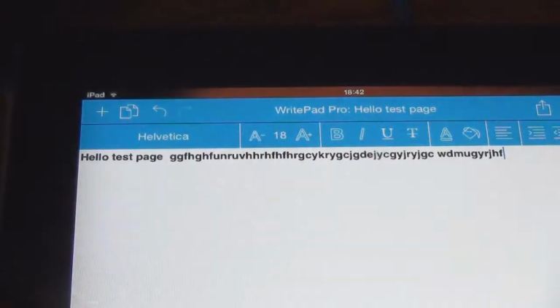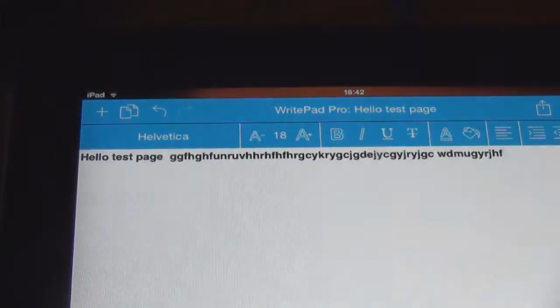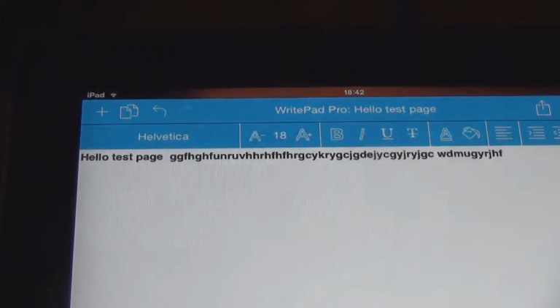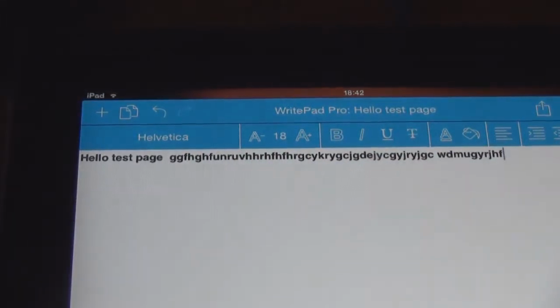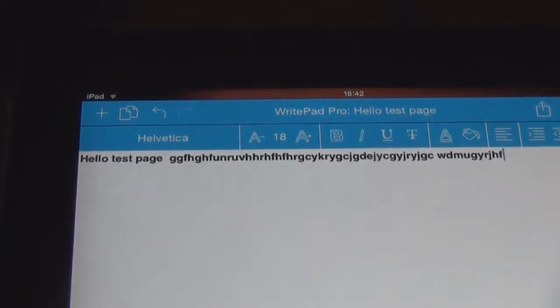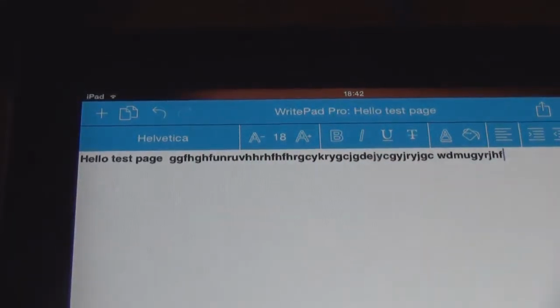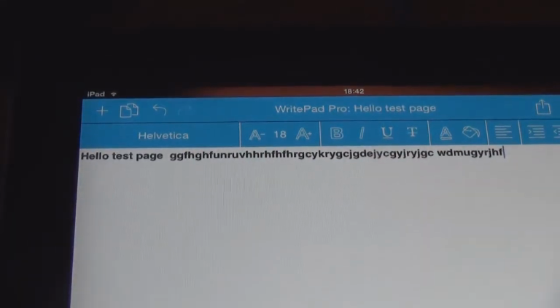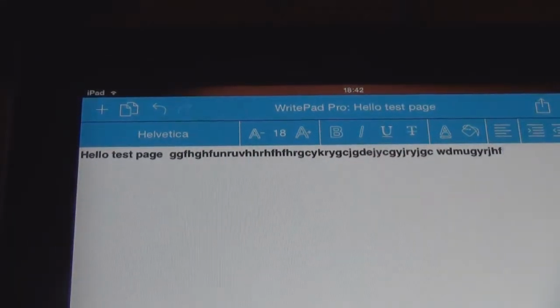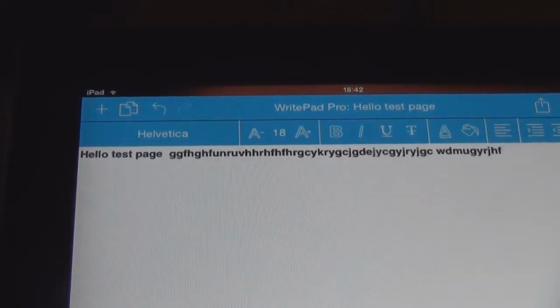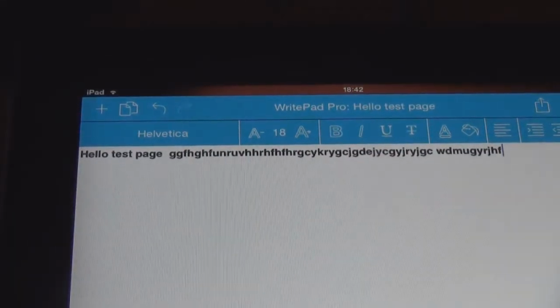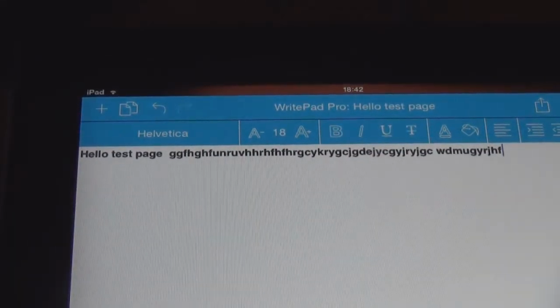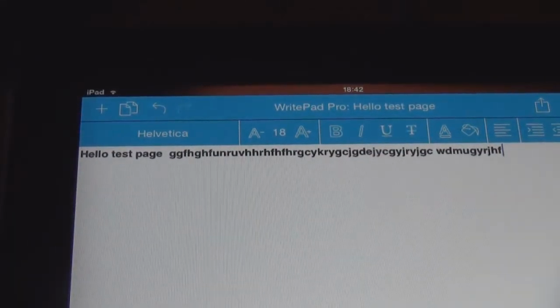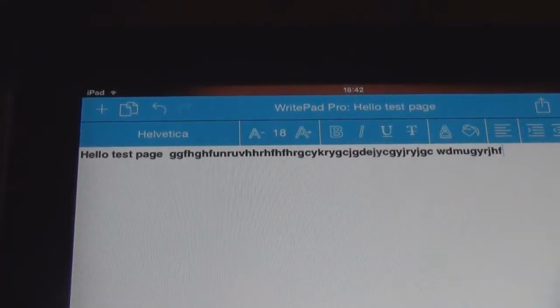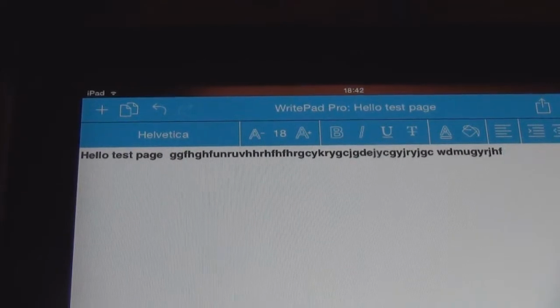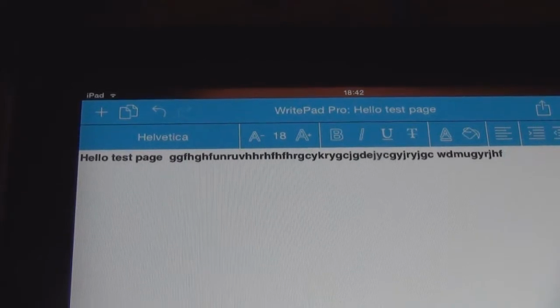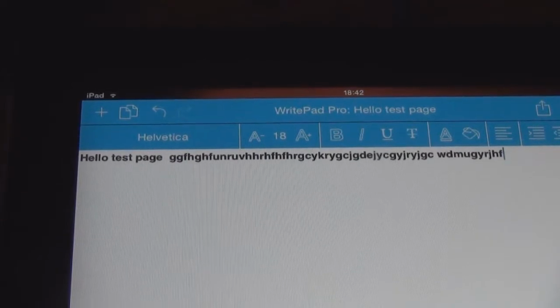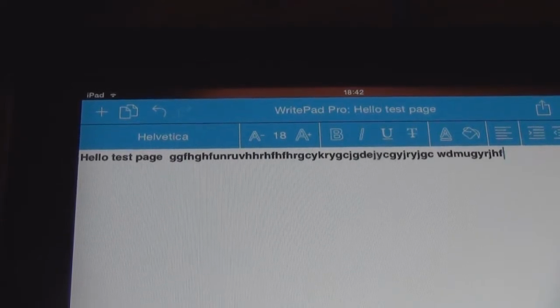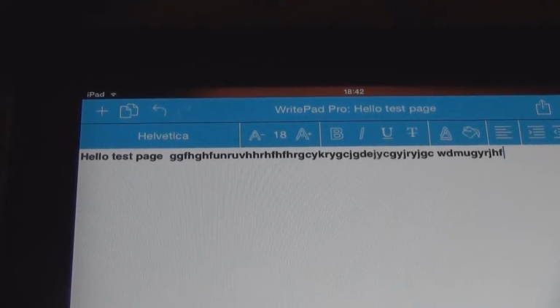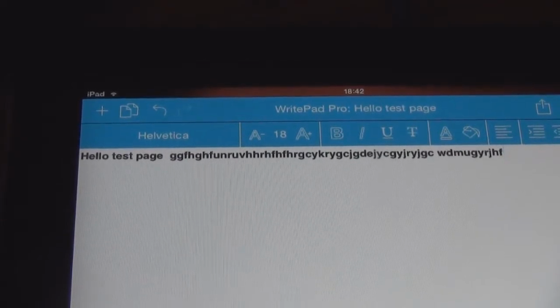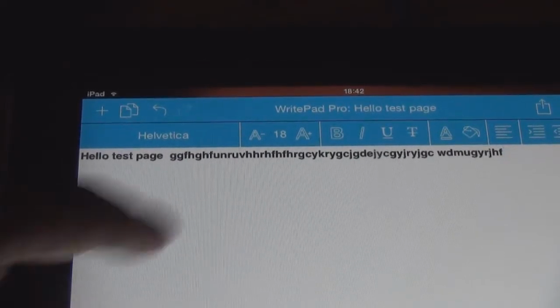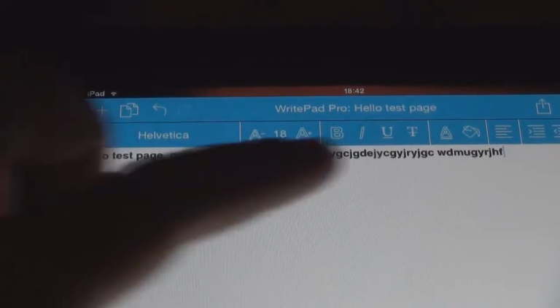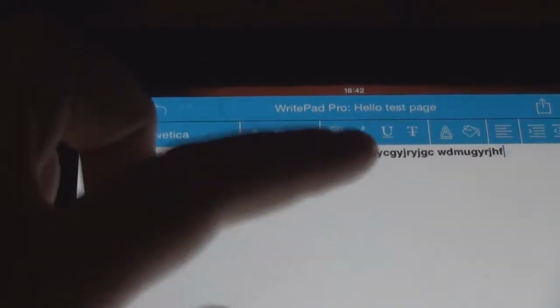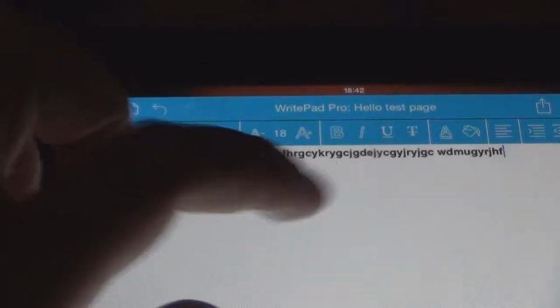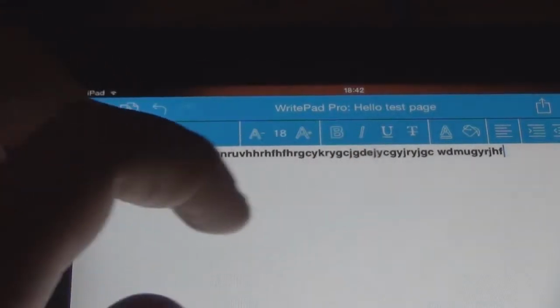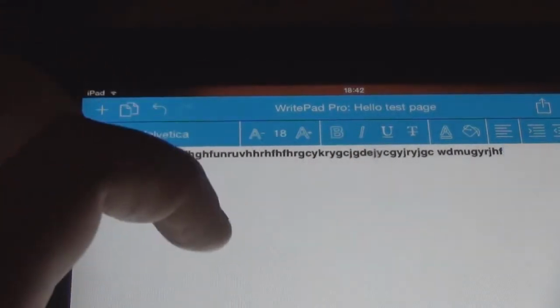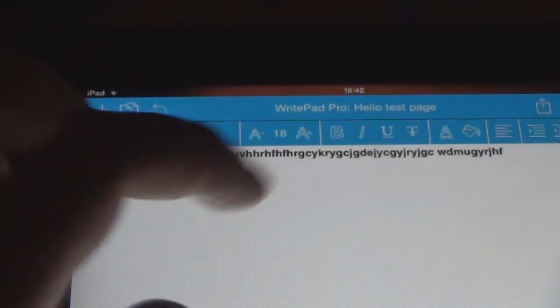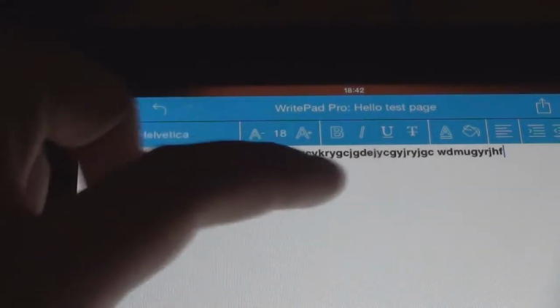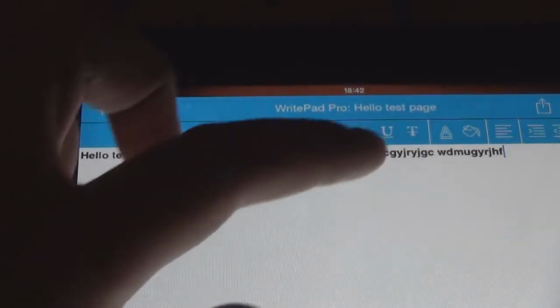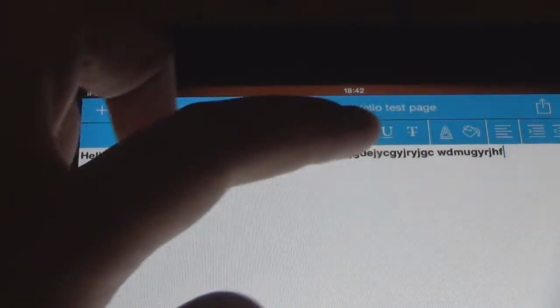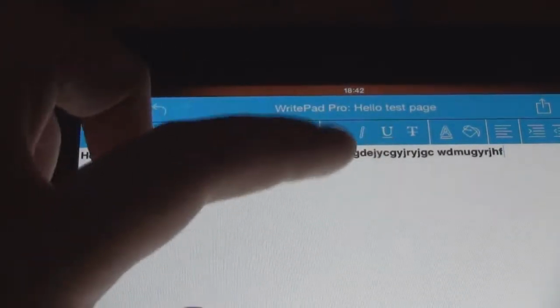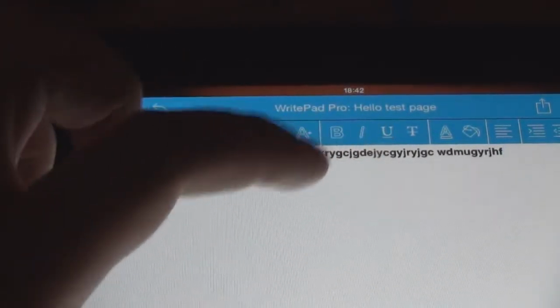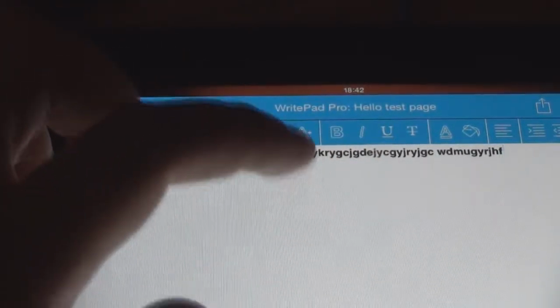There we go. So now you've got bold text. Next to that is copy and paste in colour.